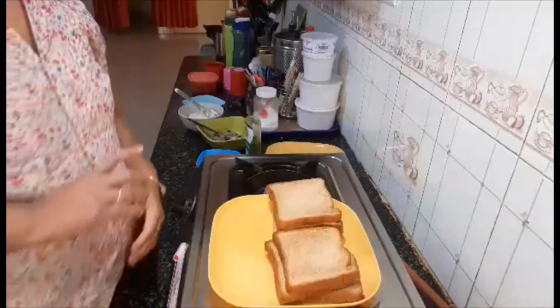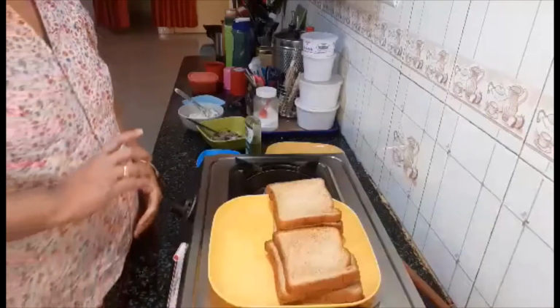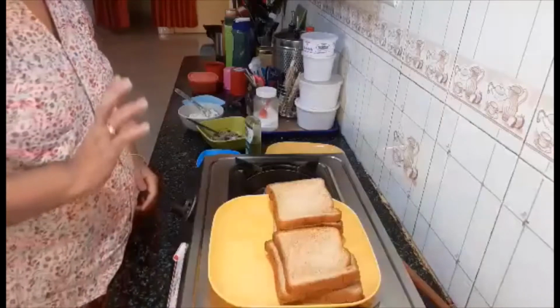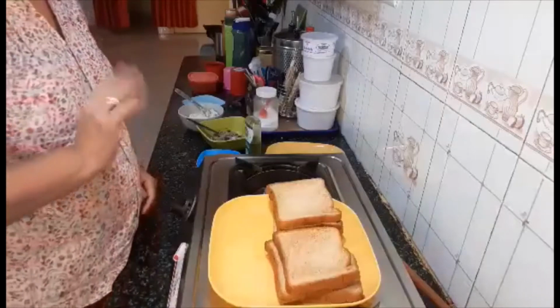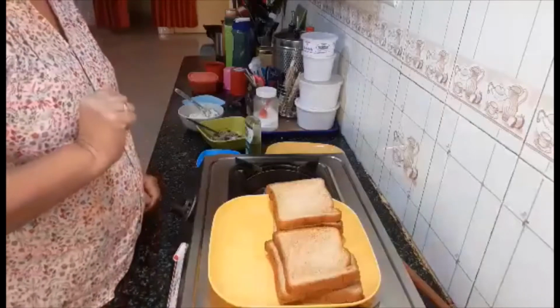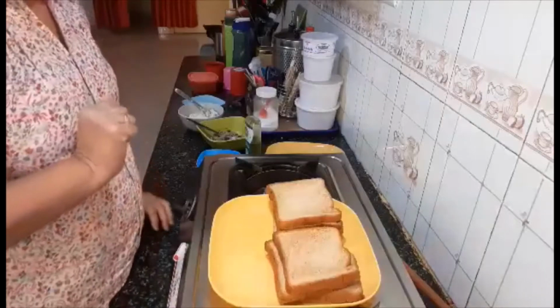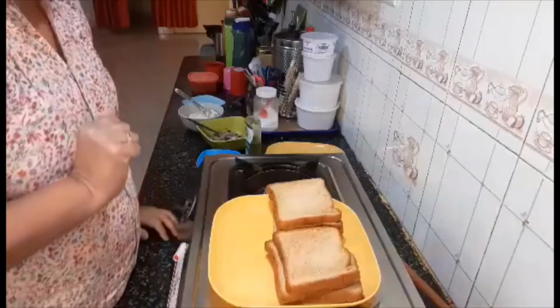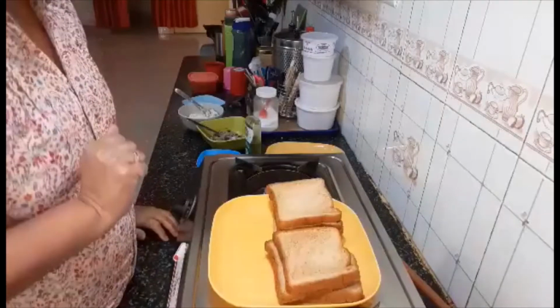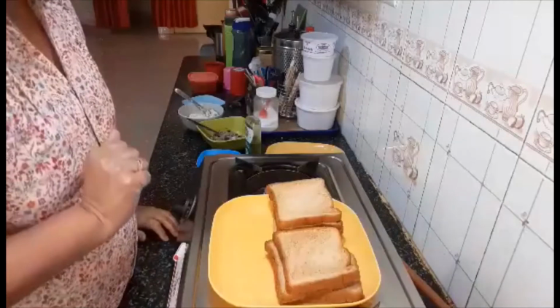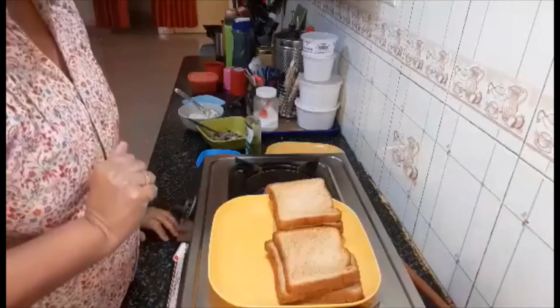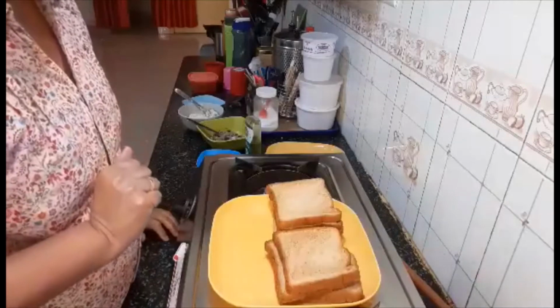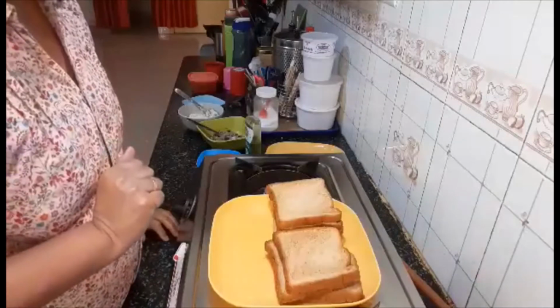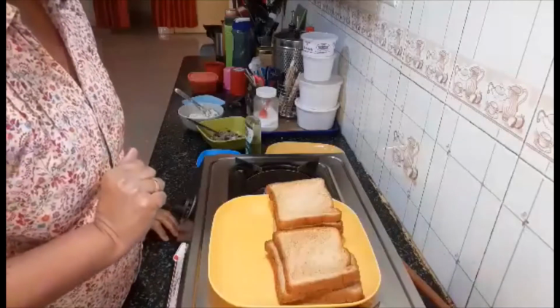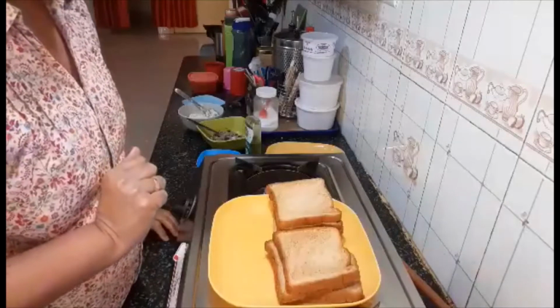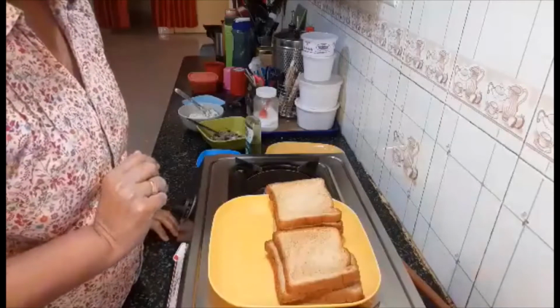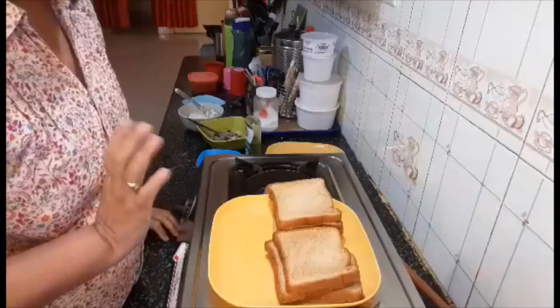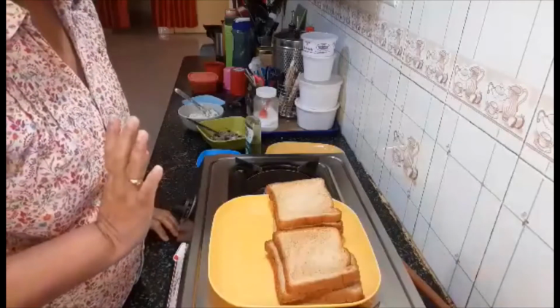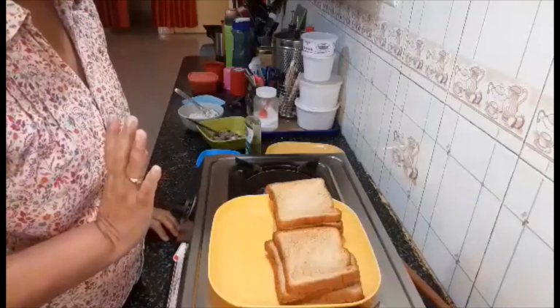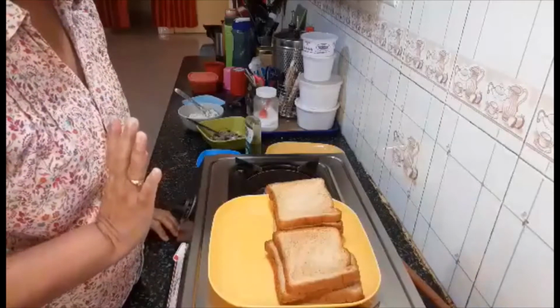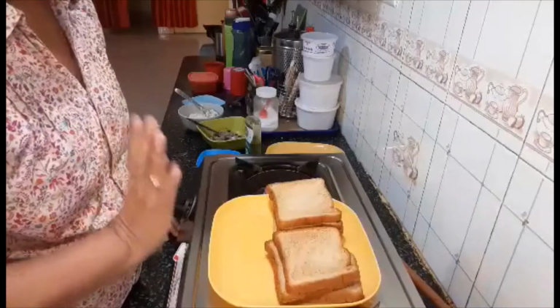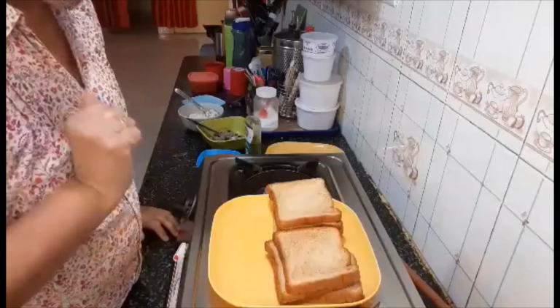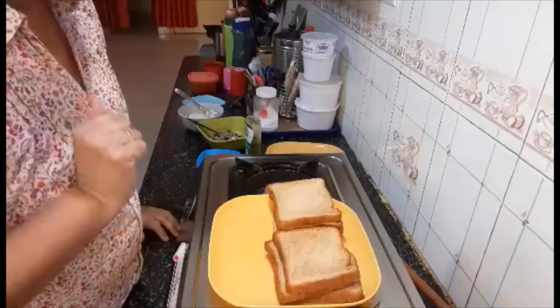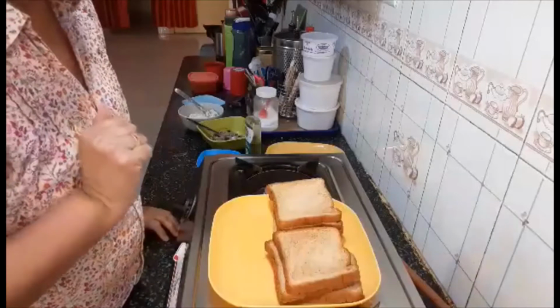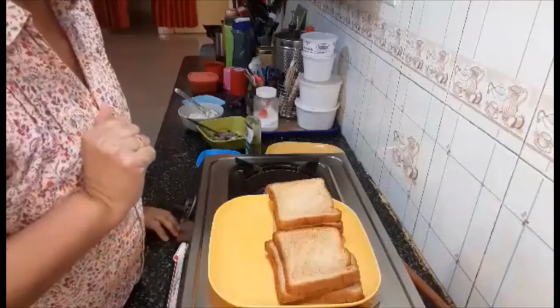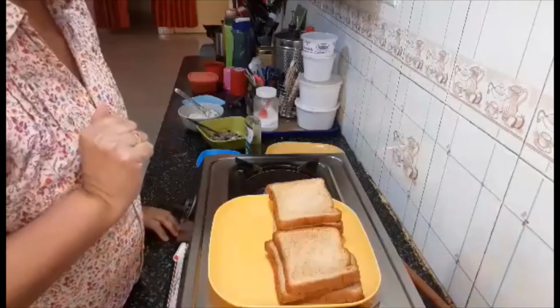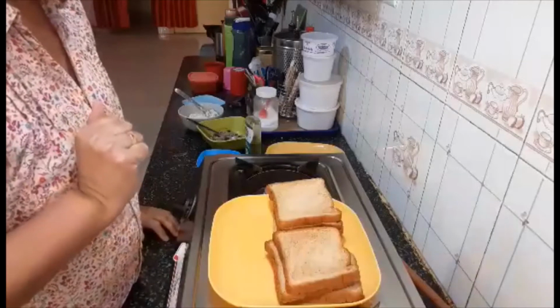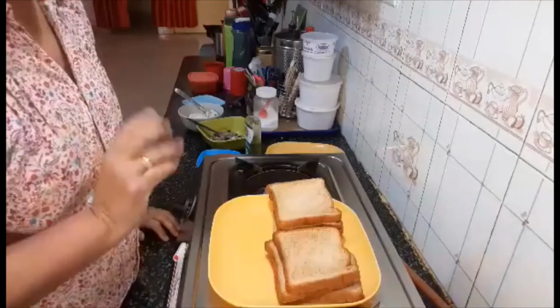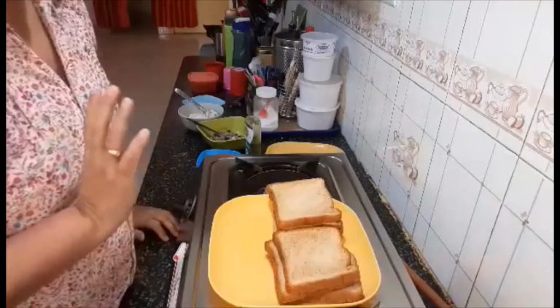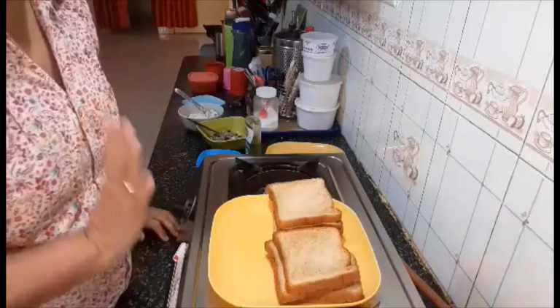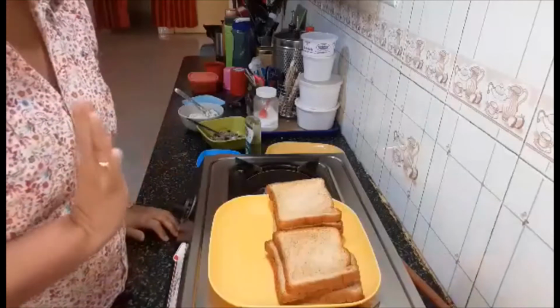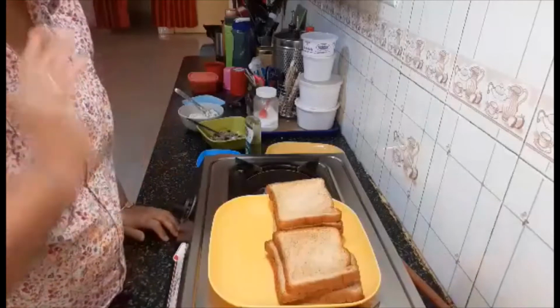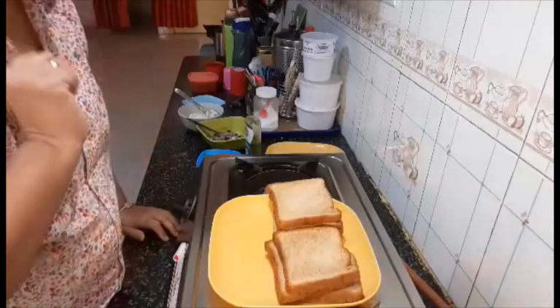I'm making today a snack recipe. Children love this.